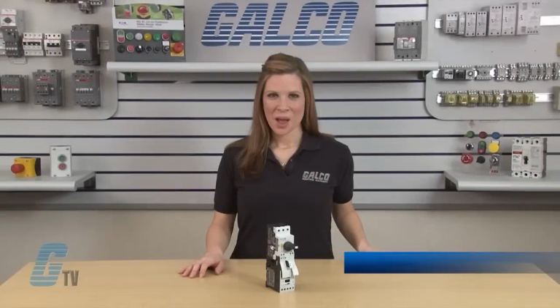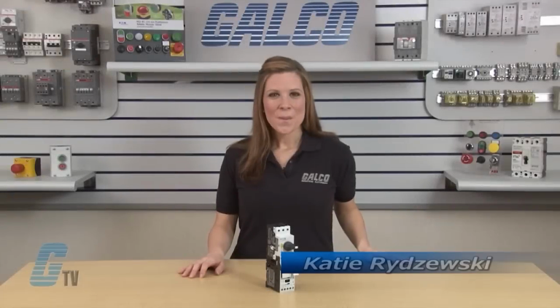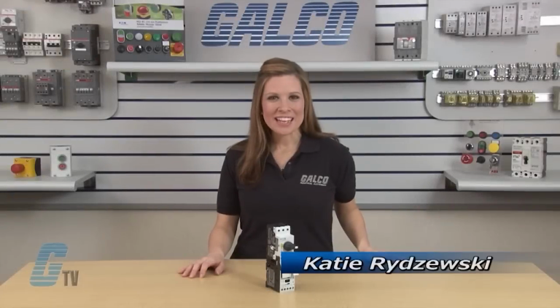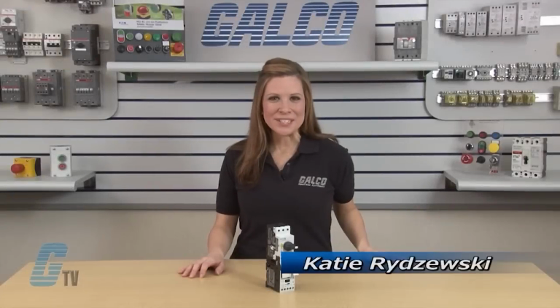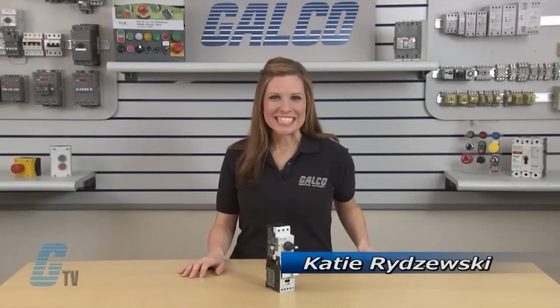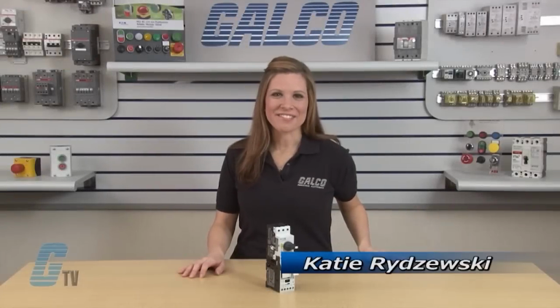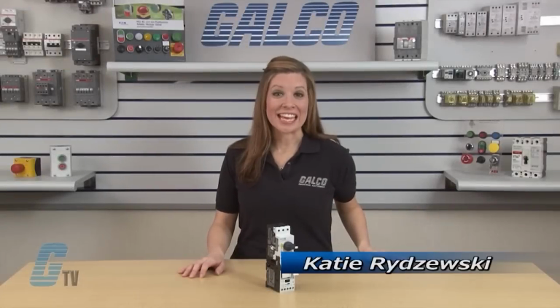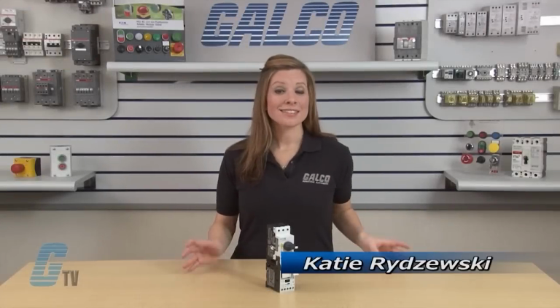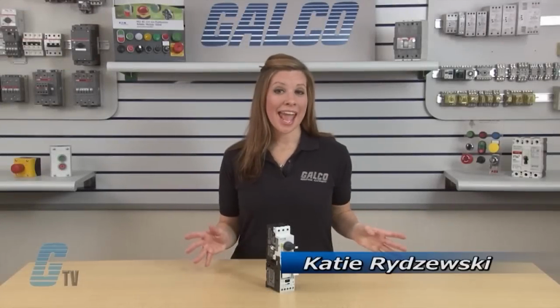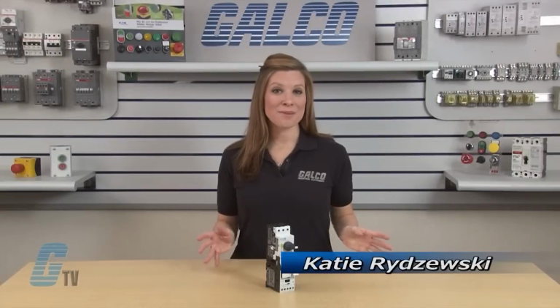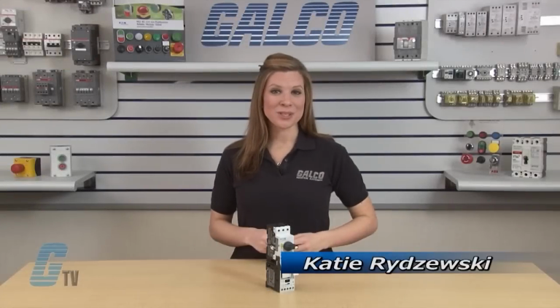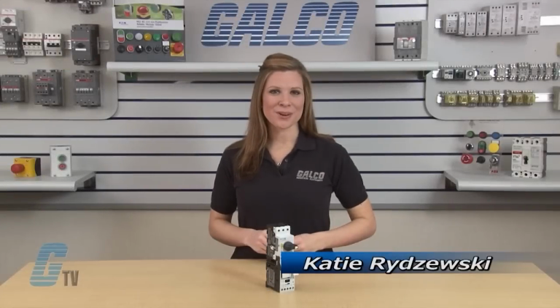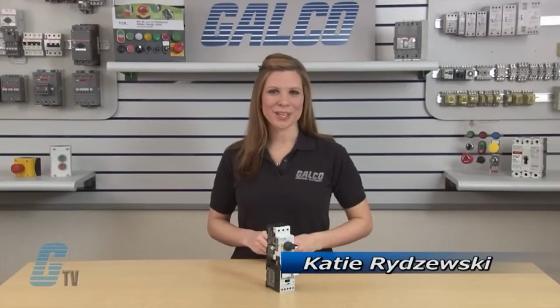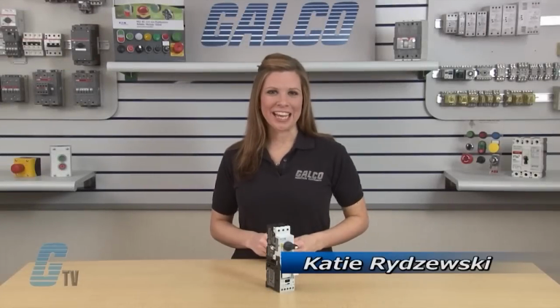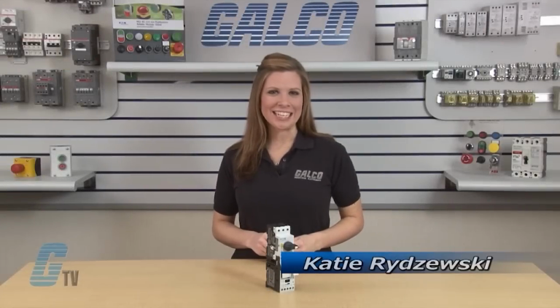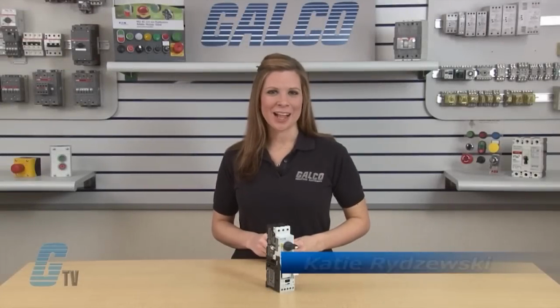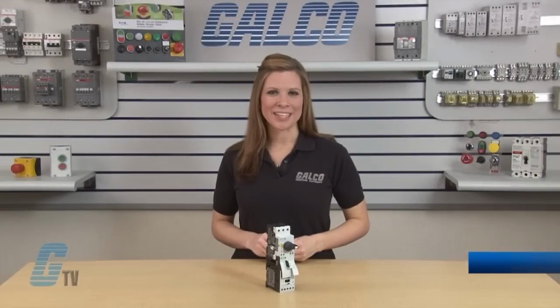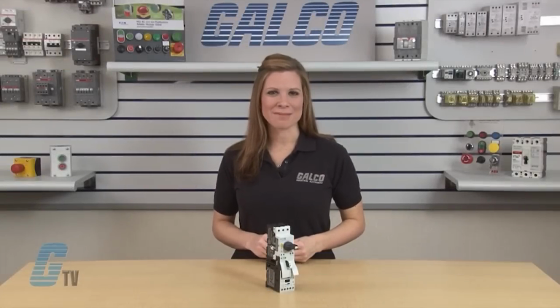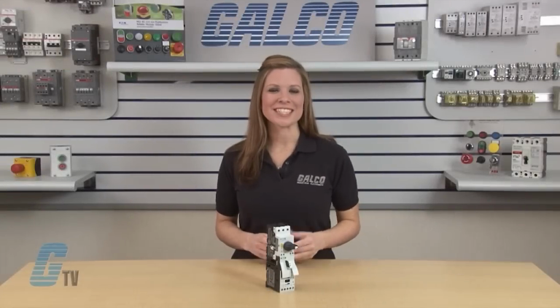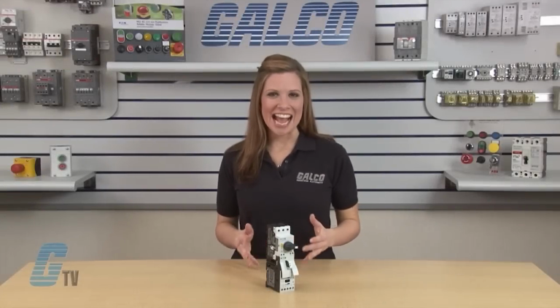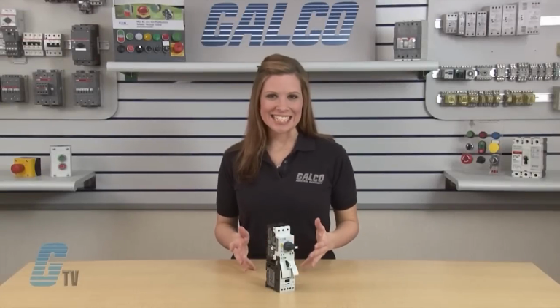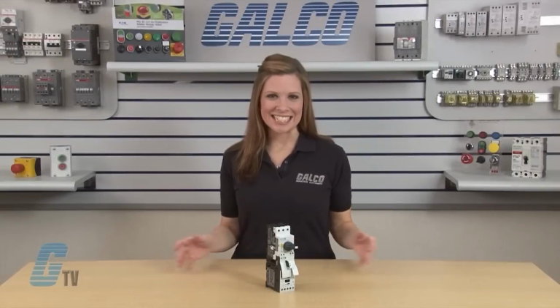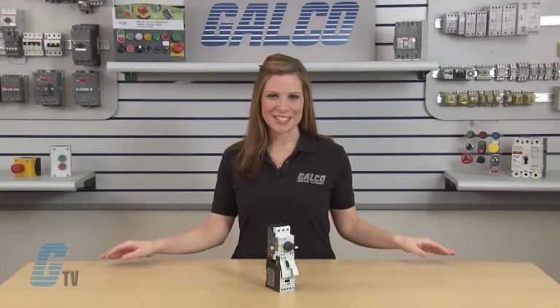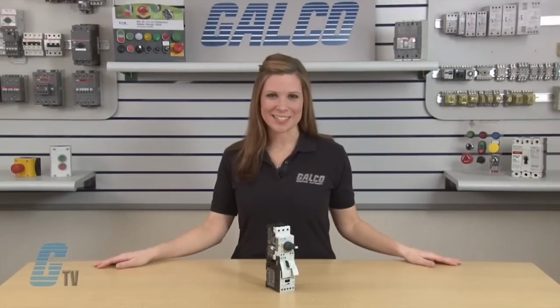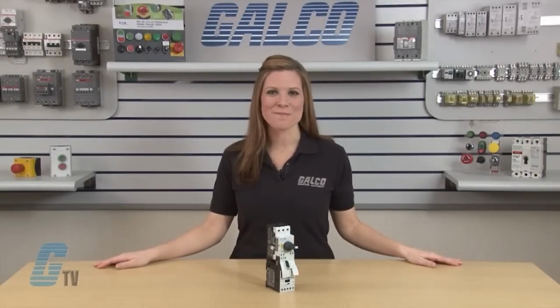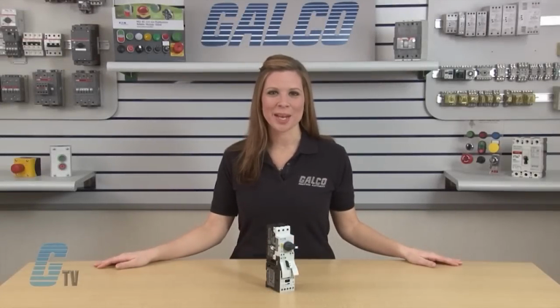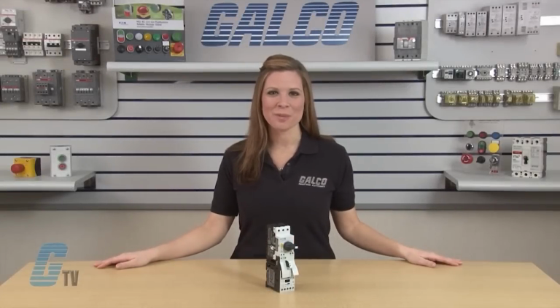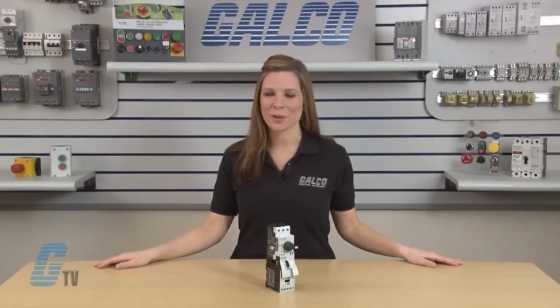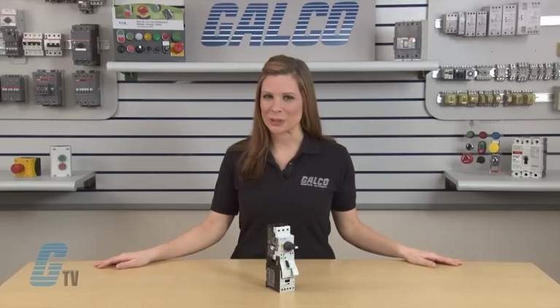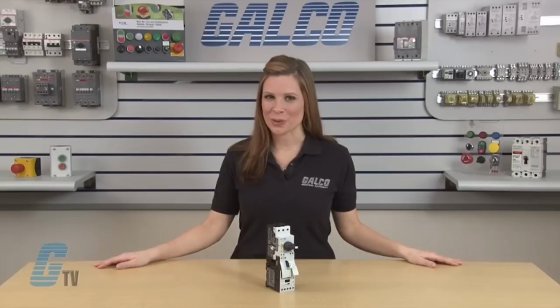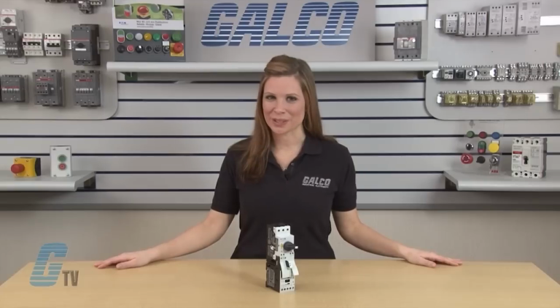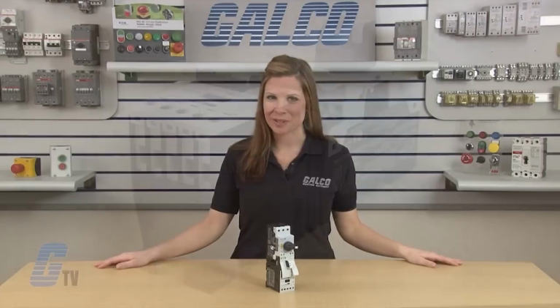Welcome to G-TV! Today I will be showing you Eaton Cutler Hammer's XT Series of Manual Motor Controllers.